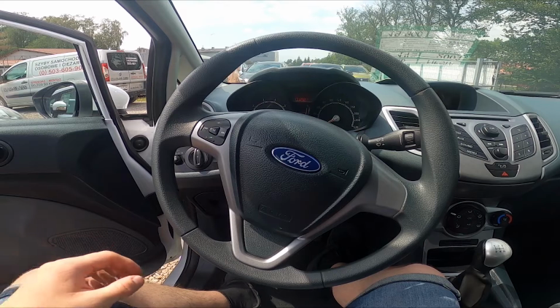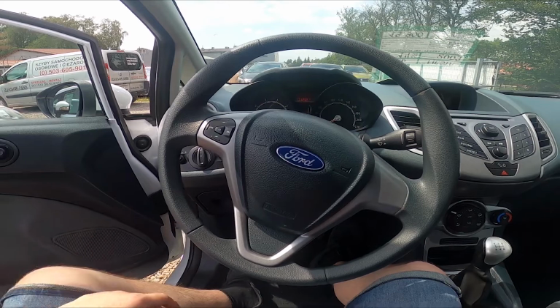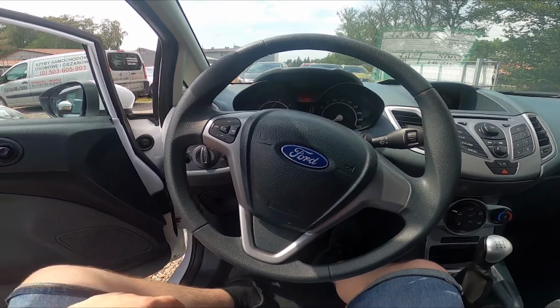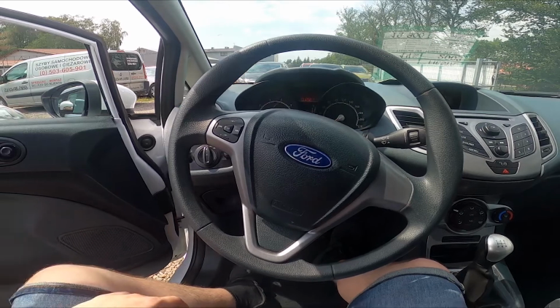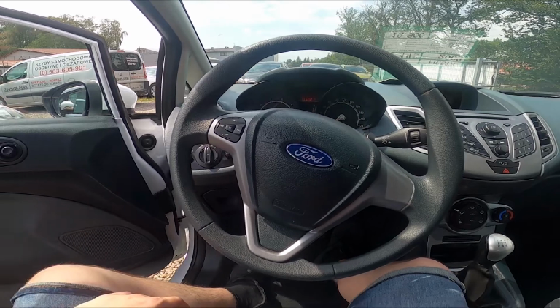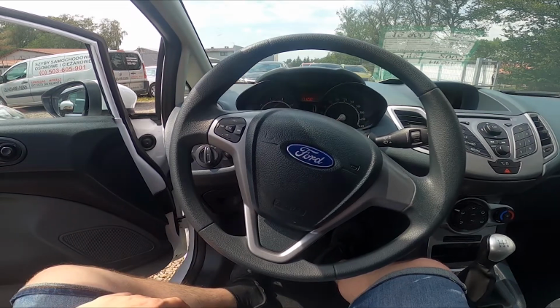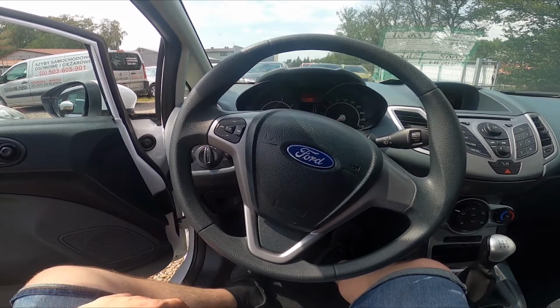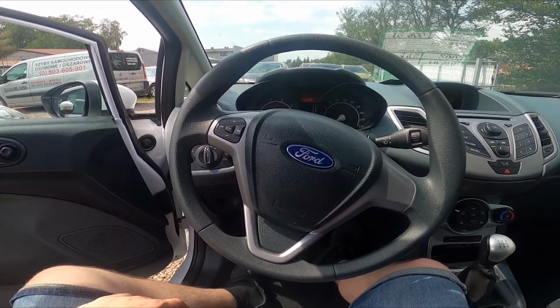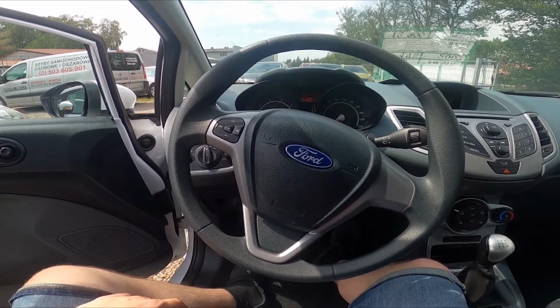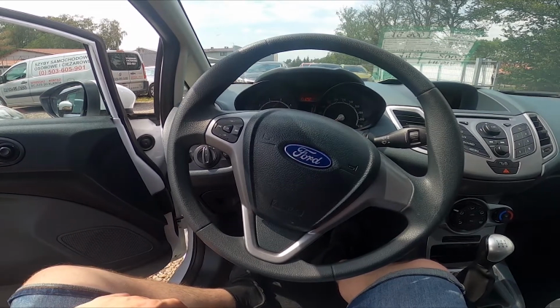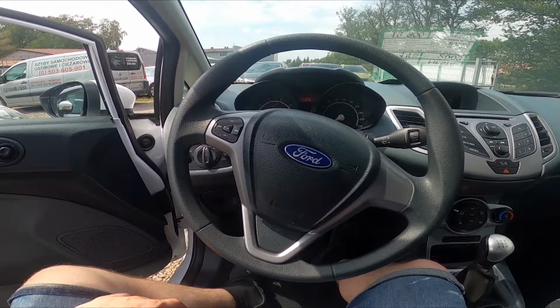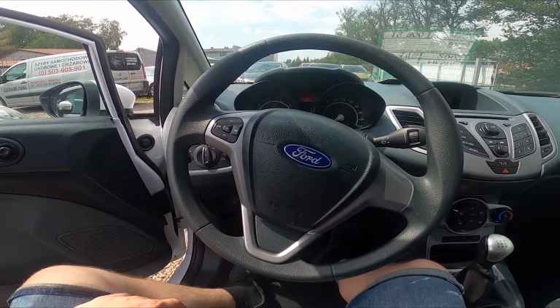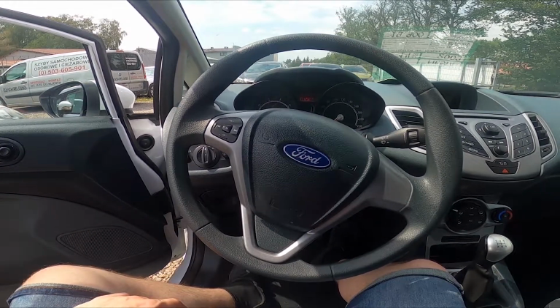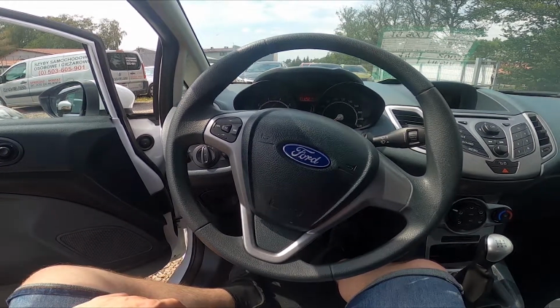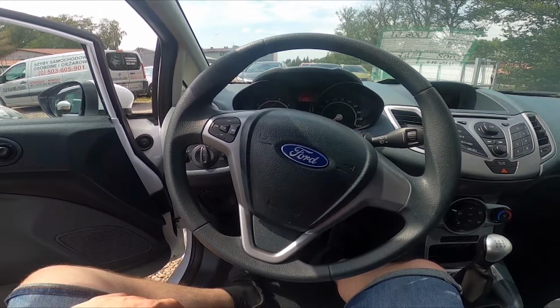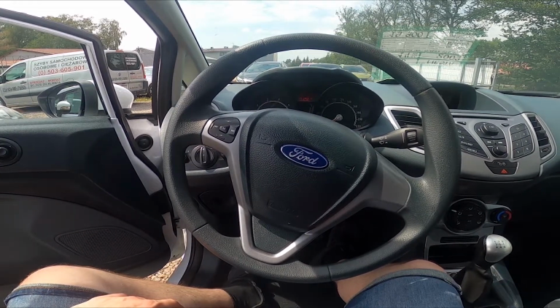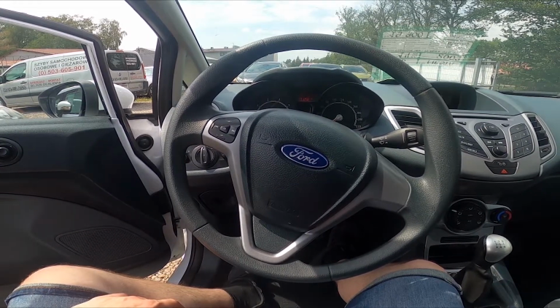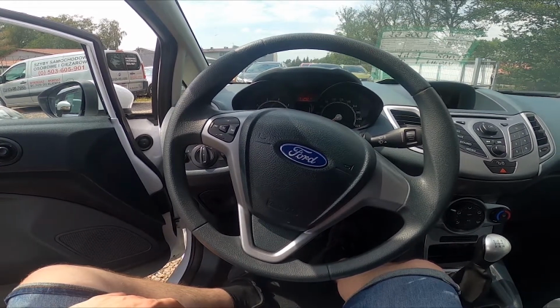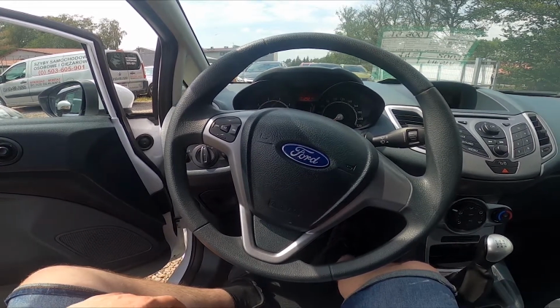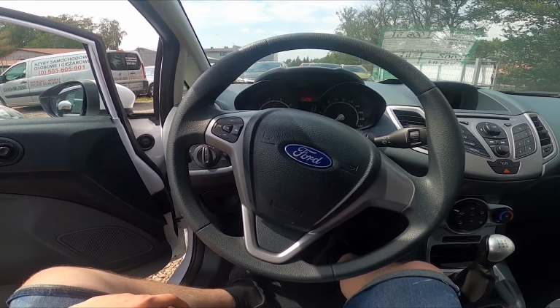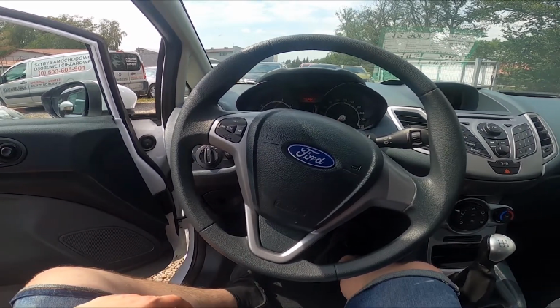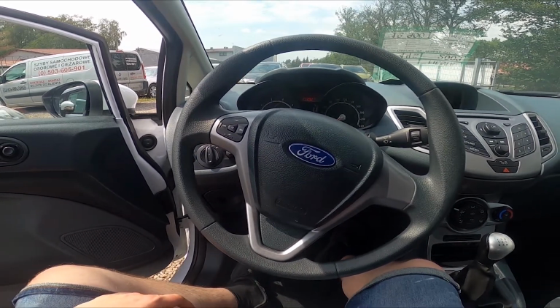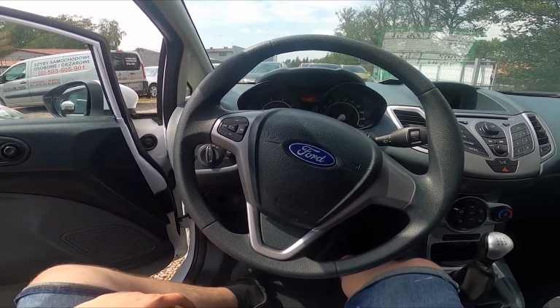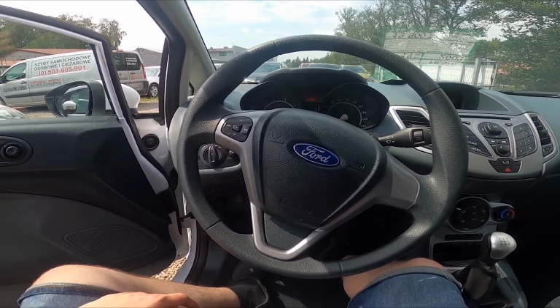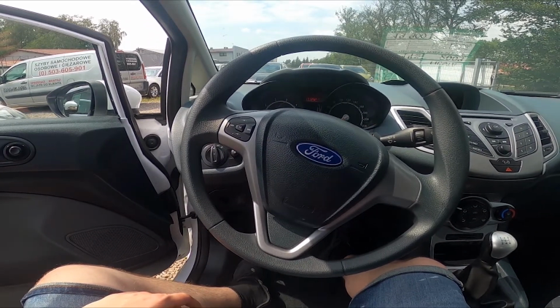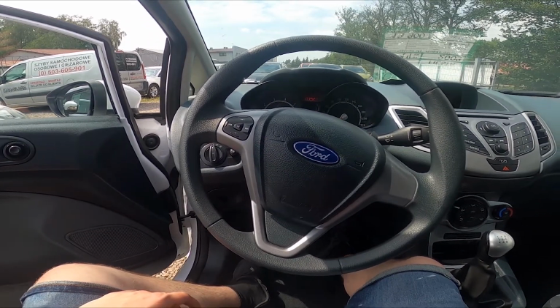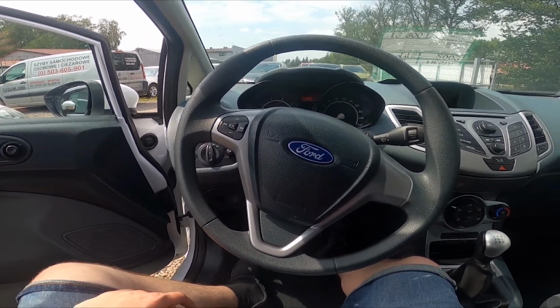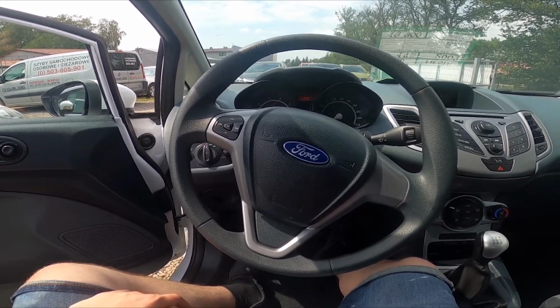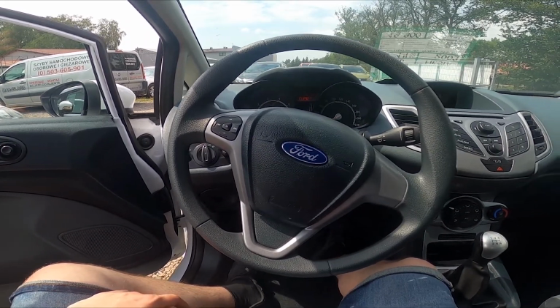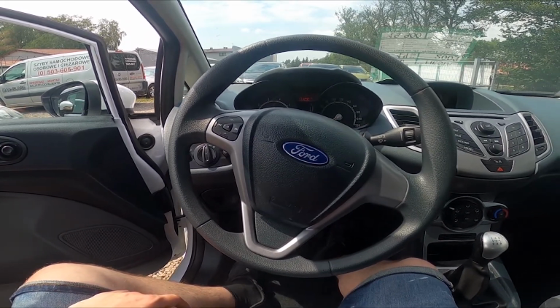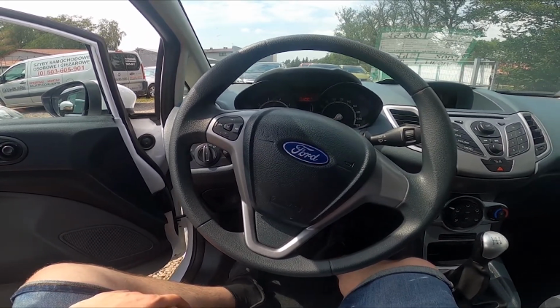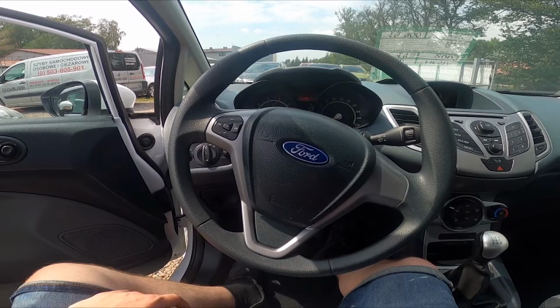Hello, today I'm in a Ford Fiesta. In this video I'll show you how to adjust the steering wheel position.